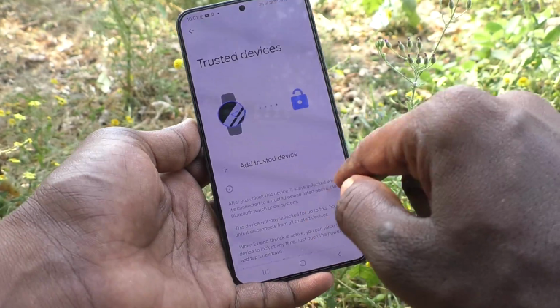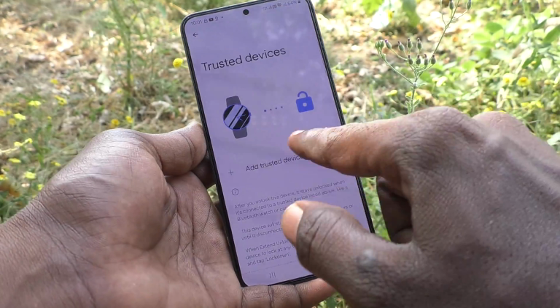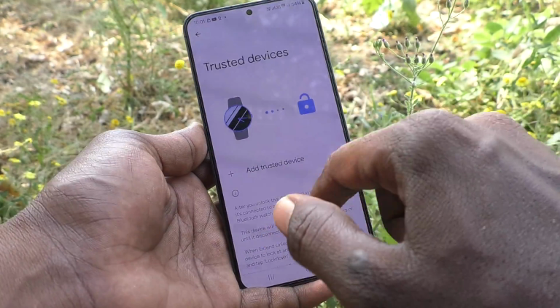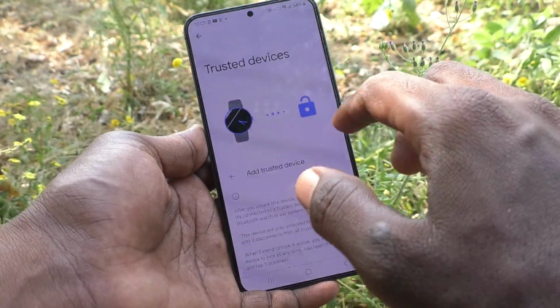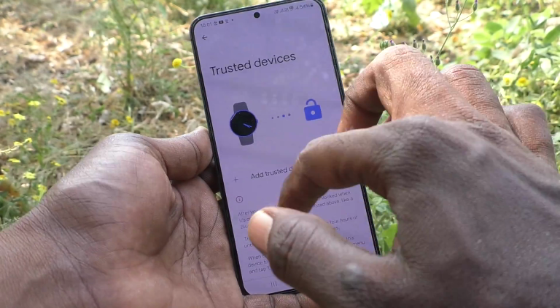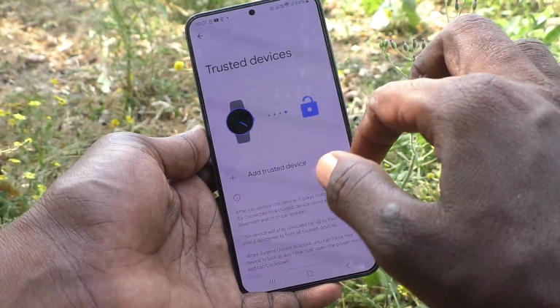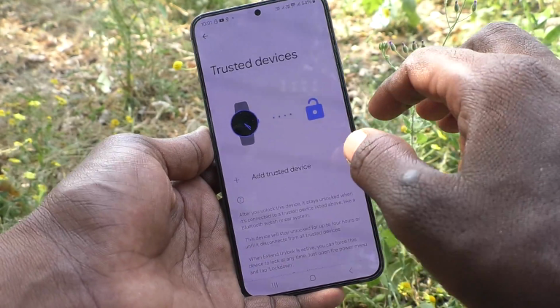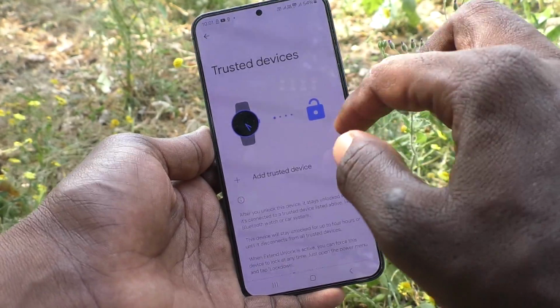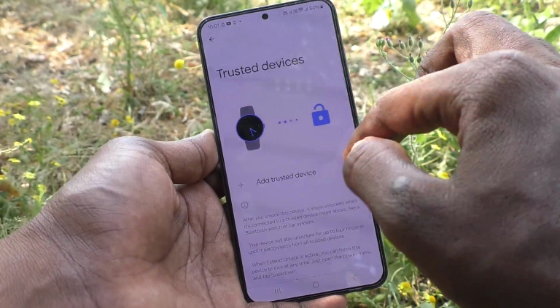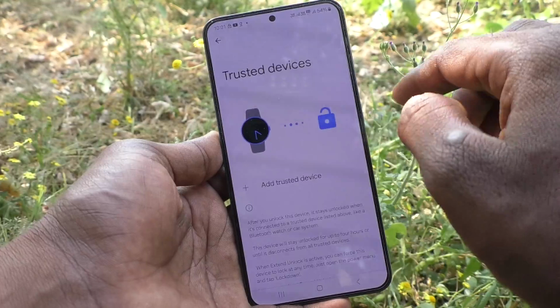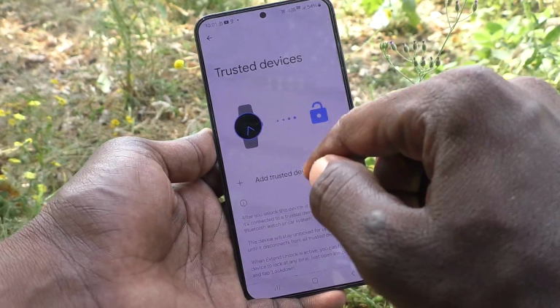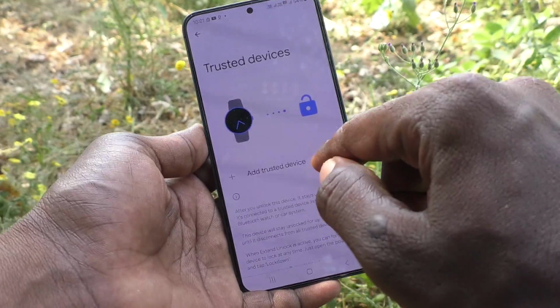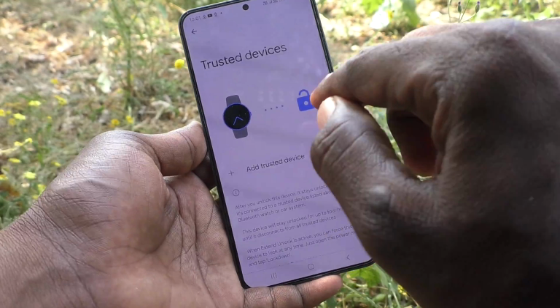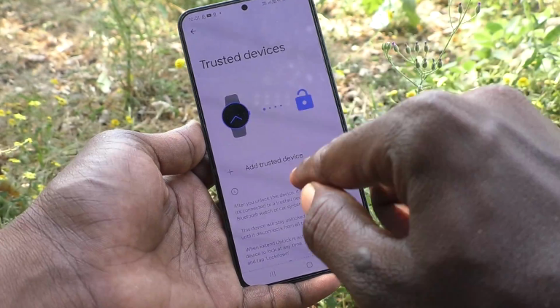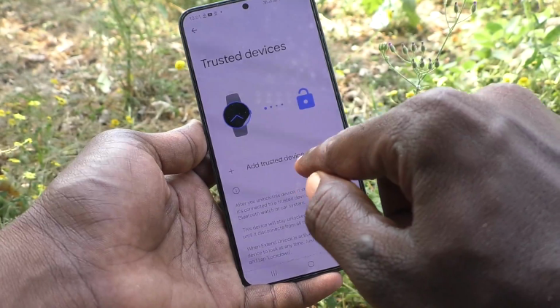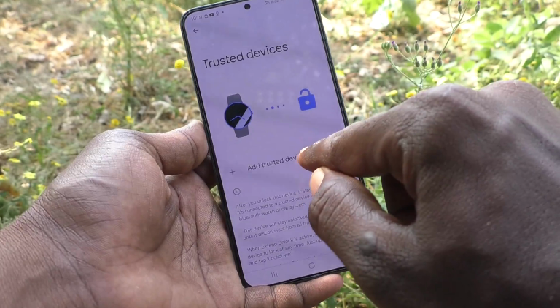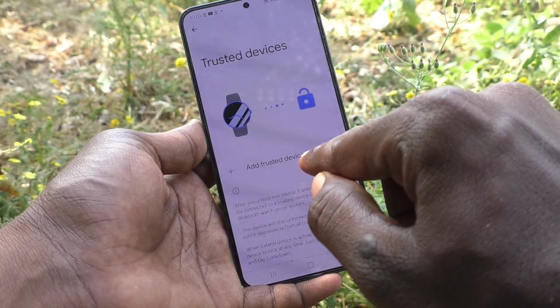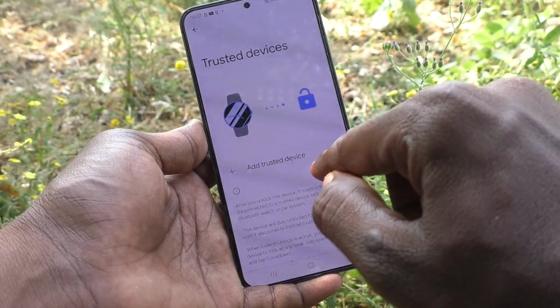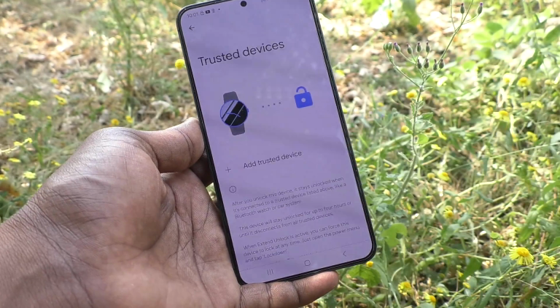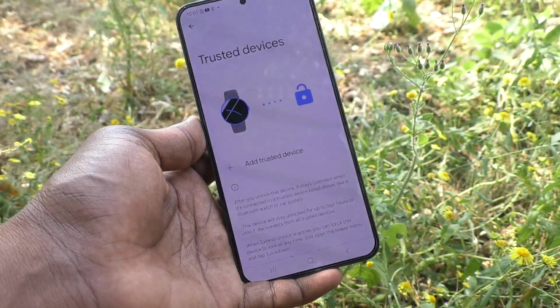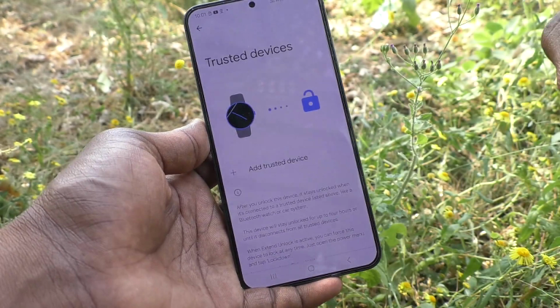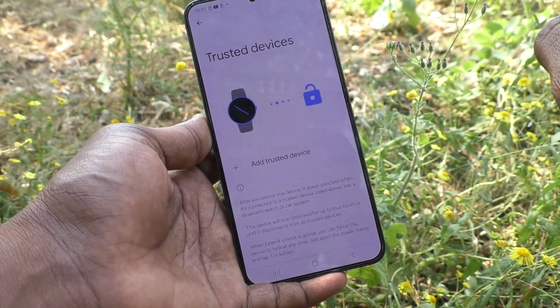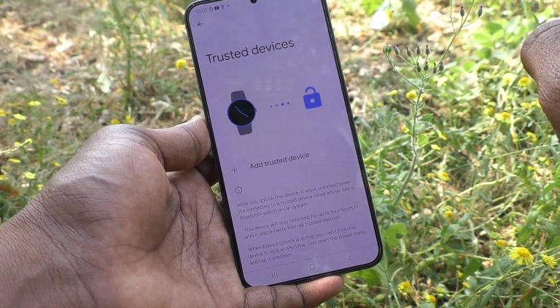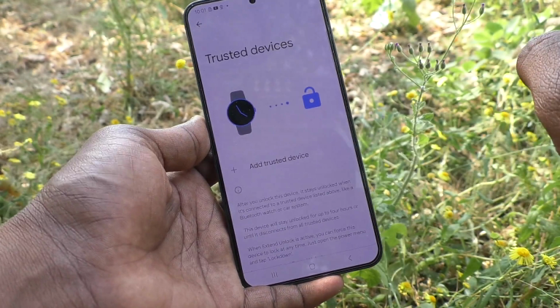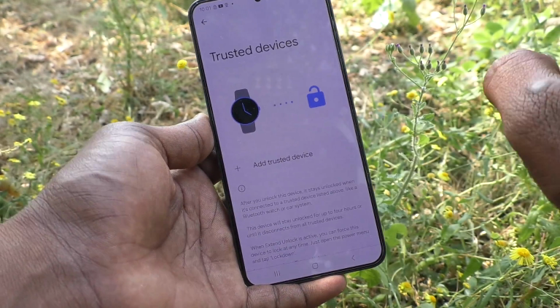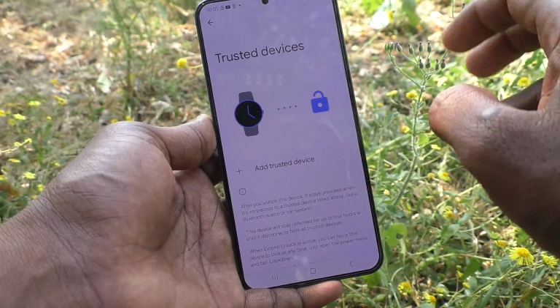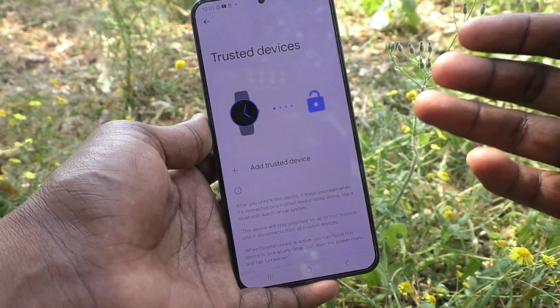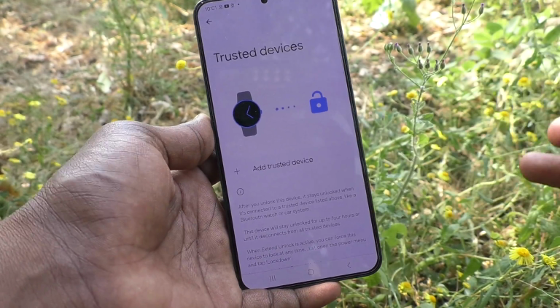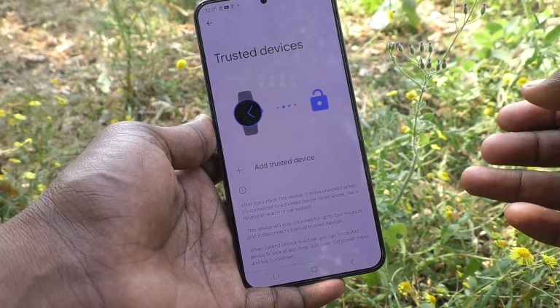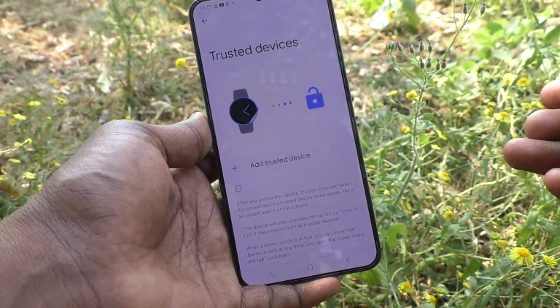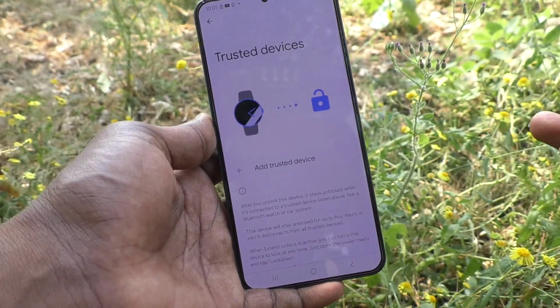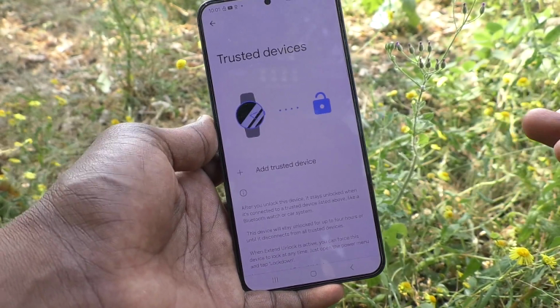Then click on Trusted Devices. If you have added any device here, click on the device and click on the Delete button, and that device will be removed.